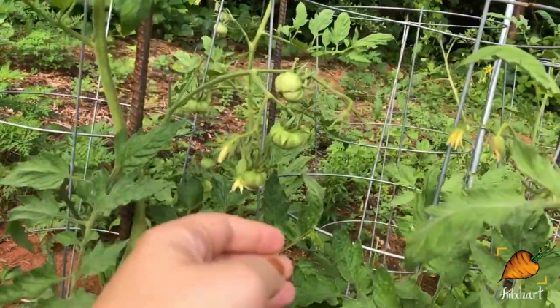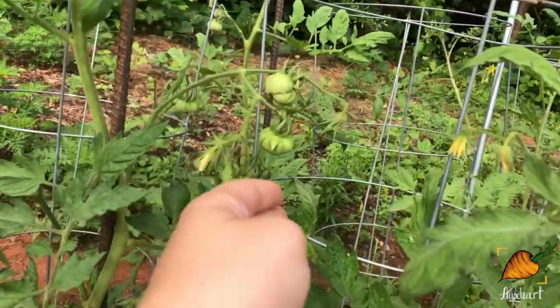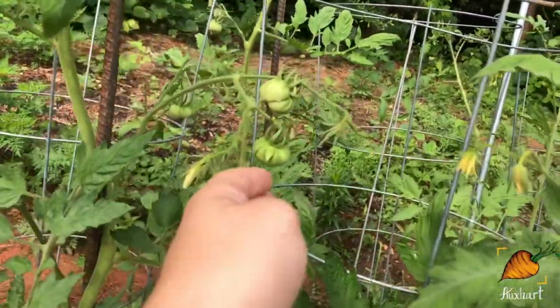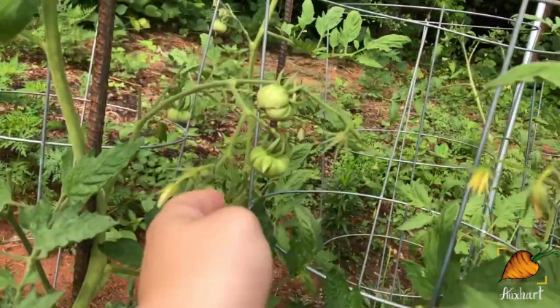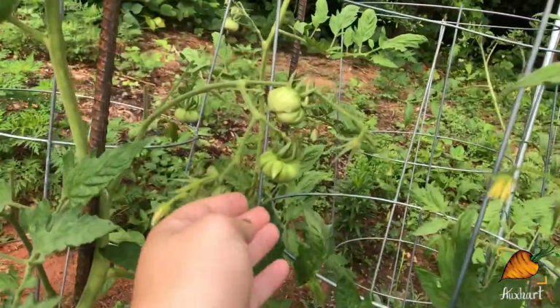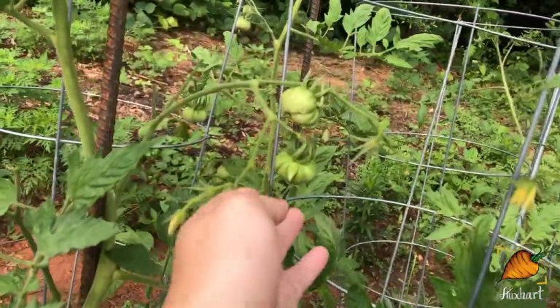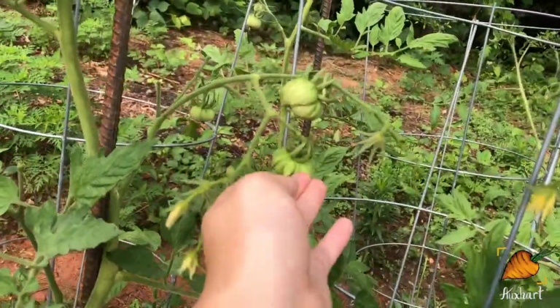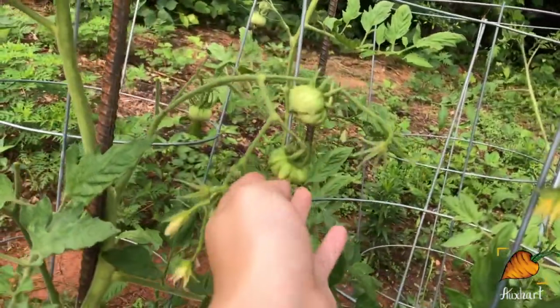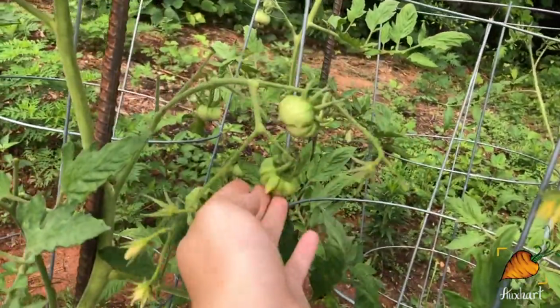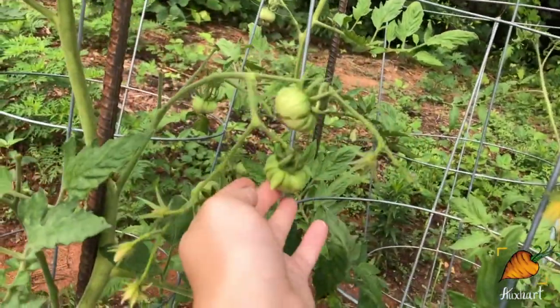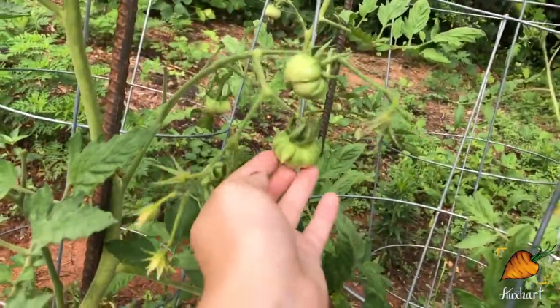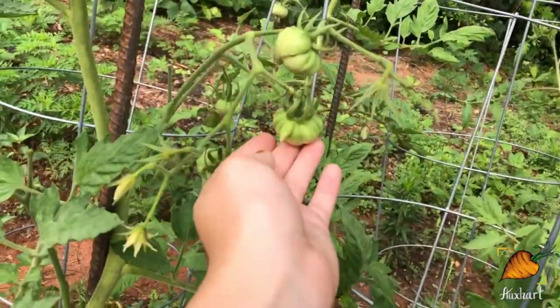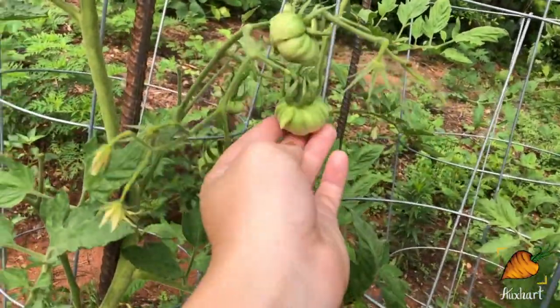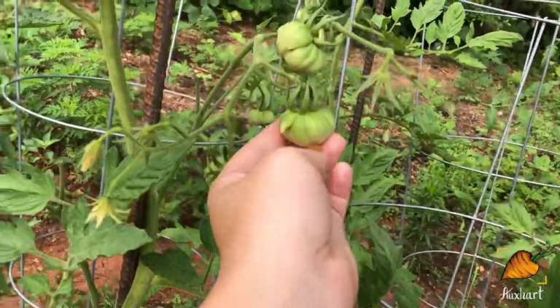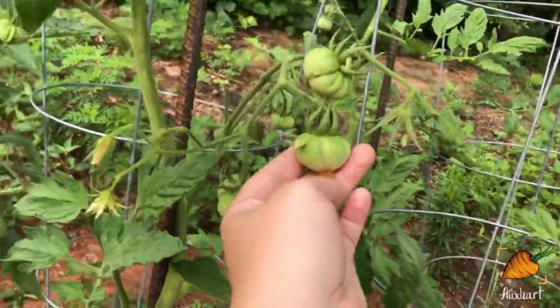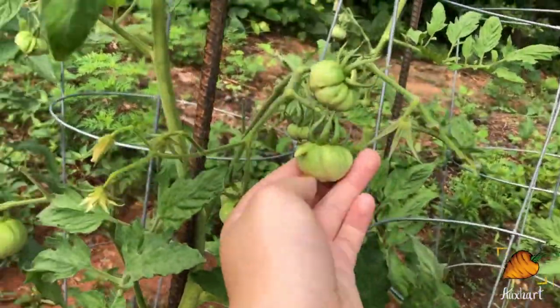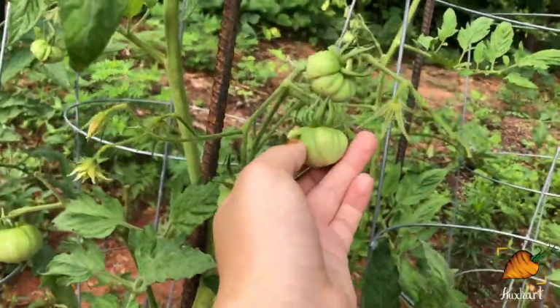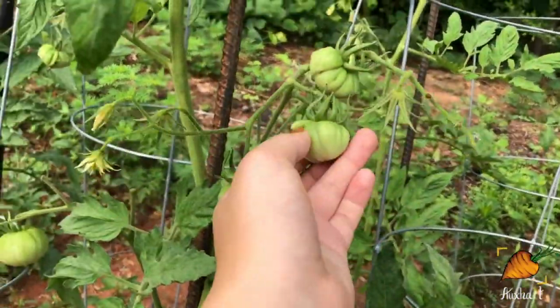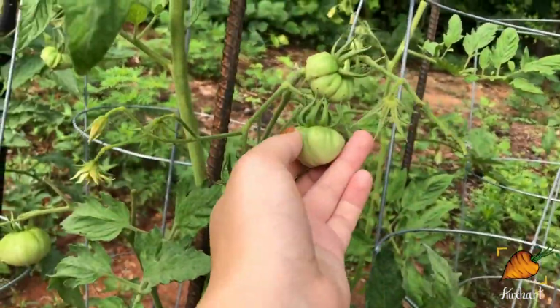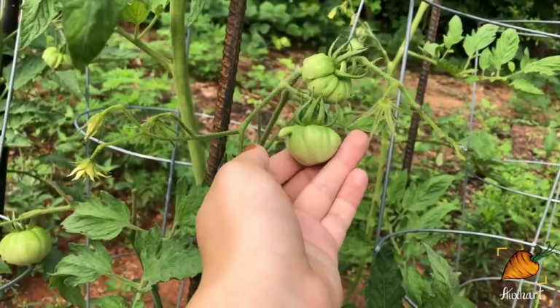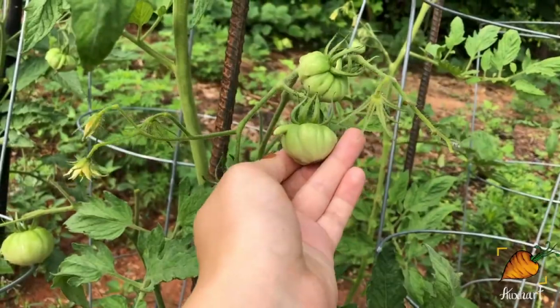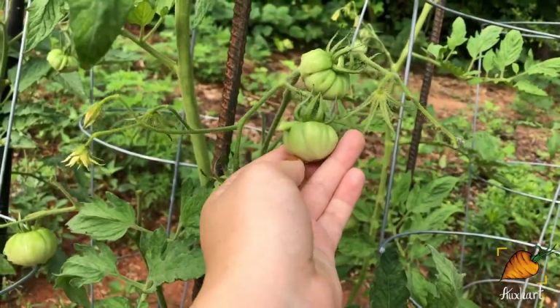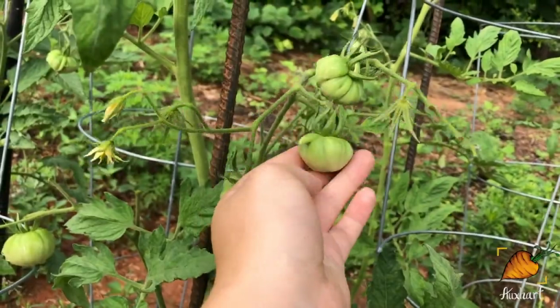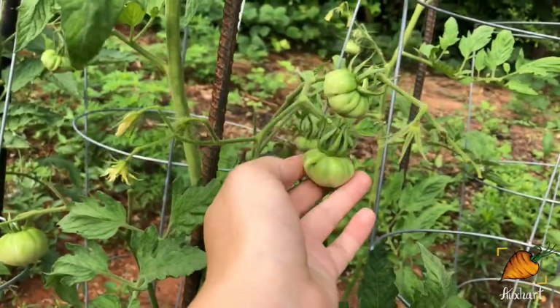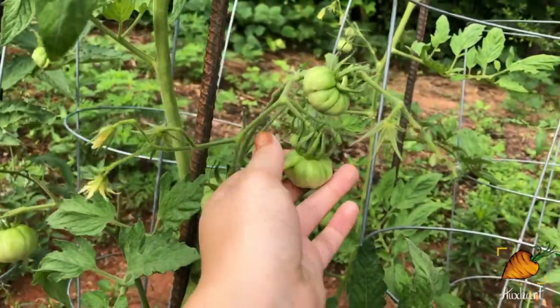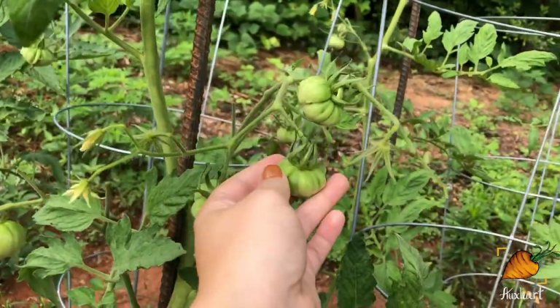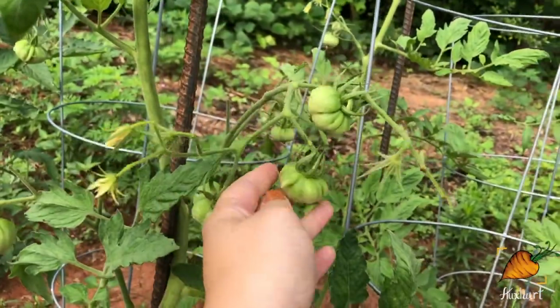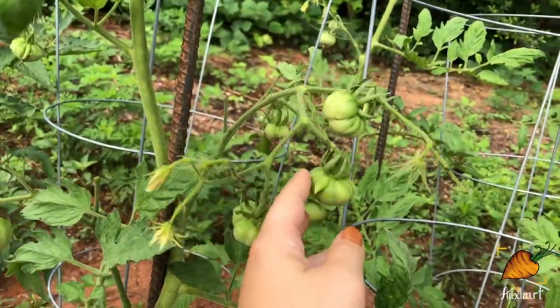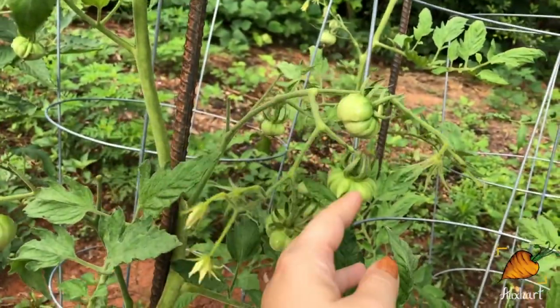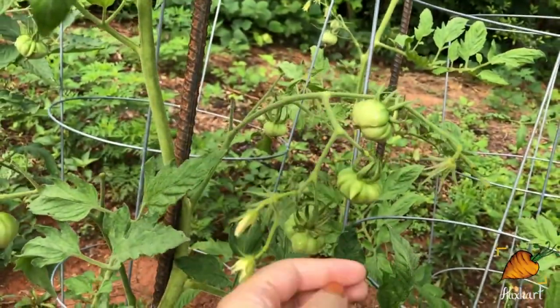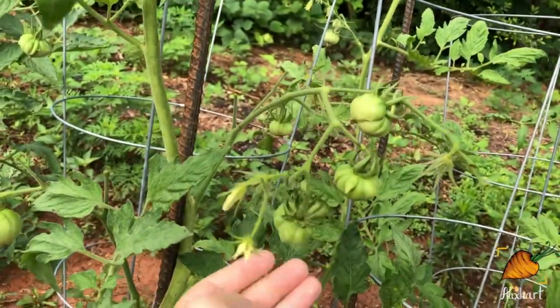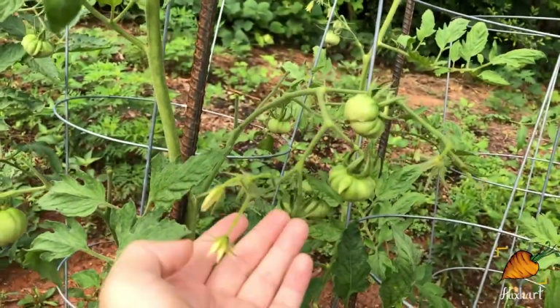Also look at this one — he's got a little finger sticking out. Interesting.